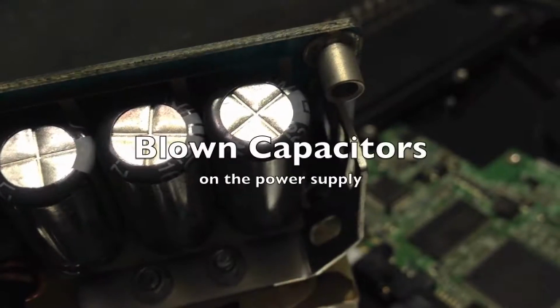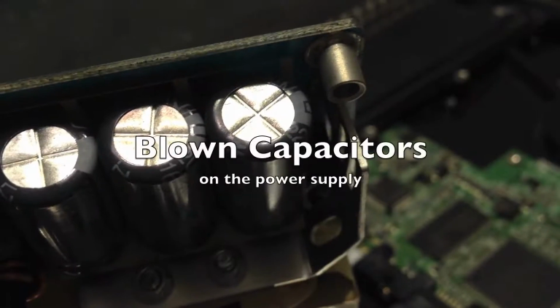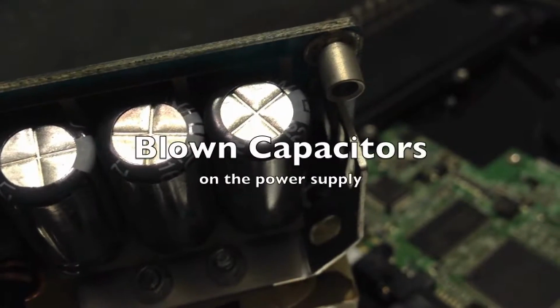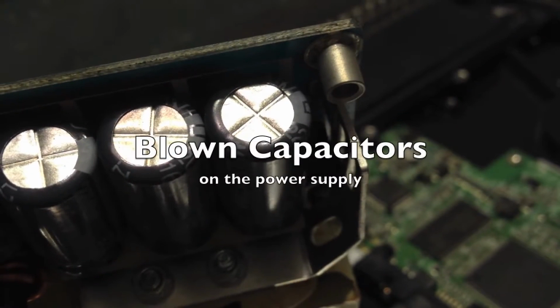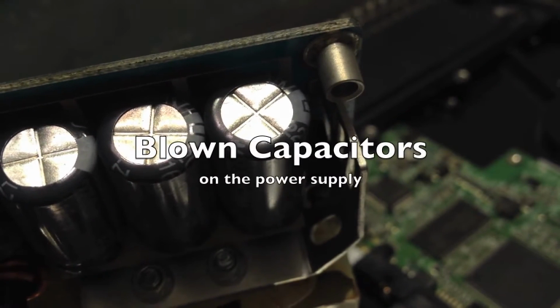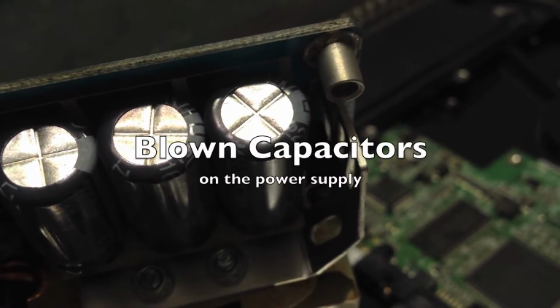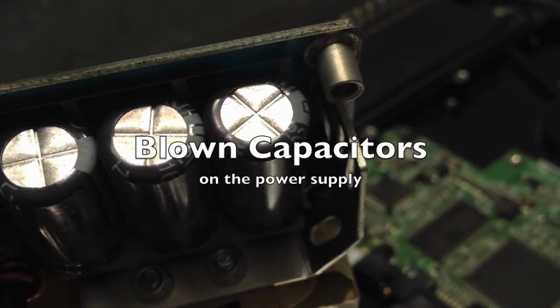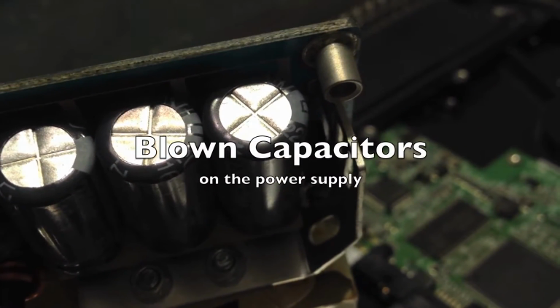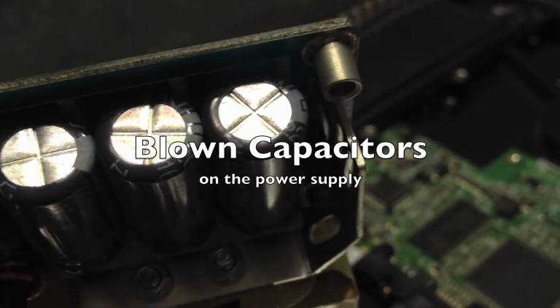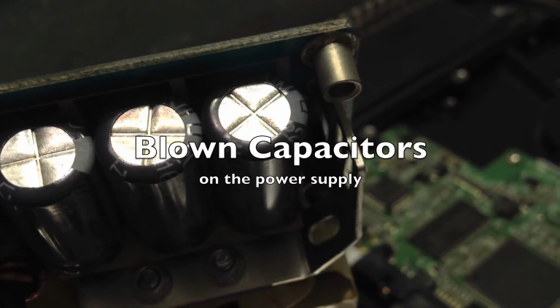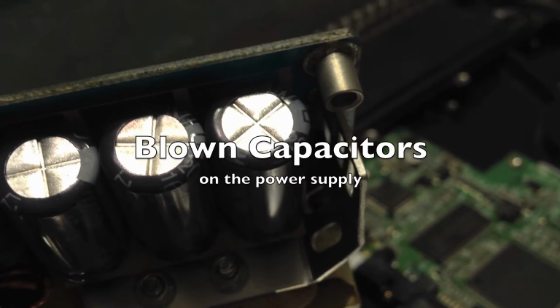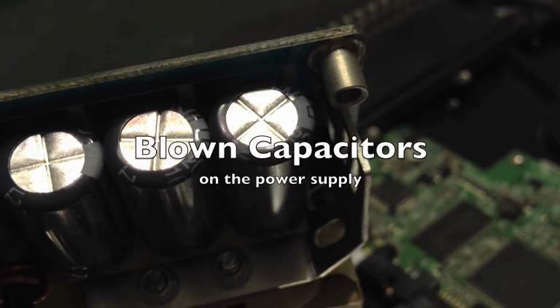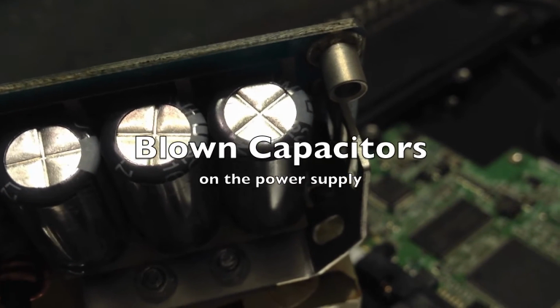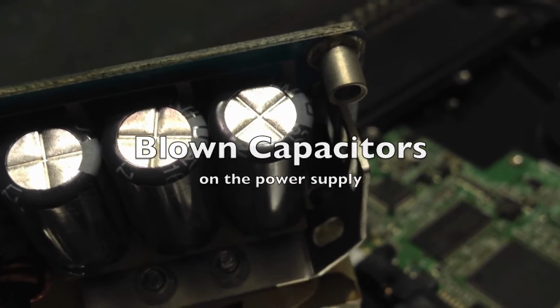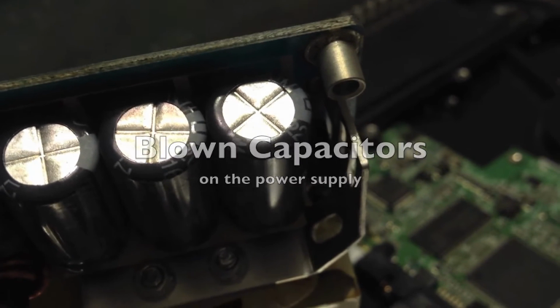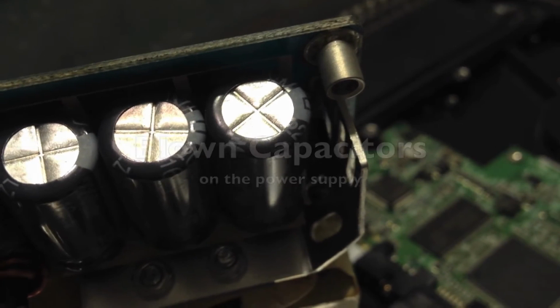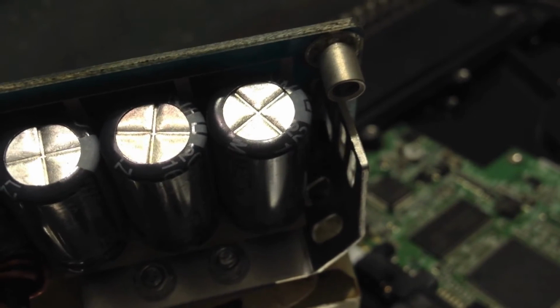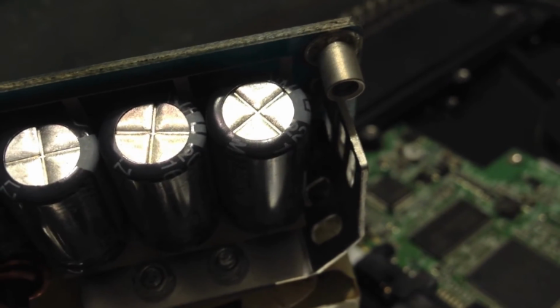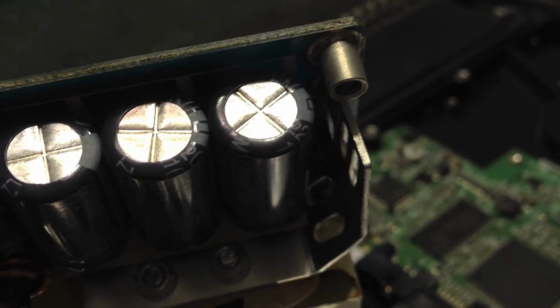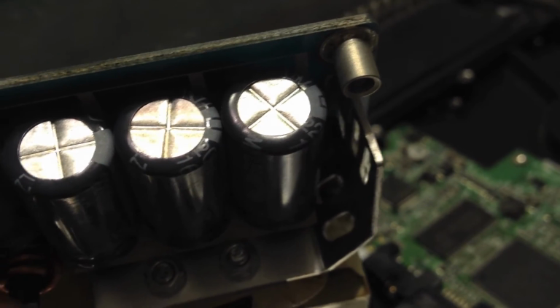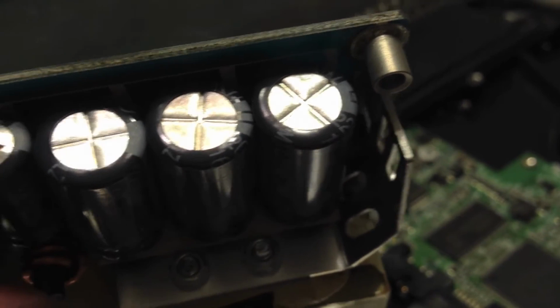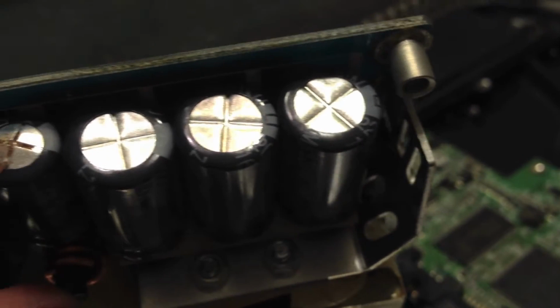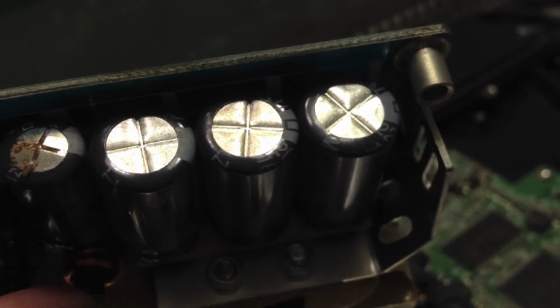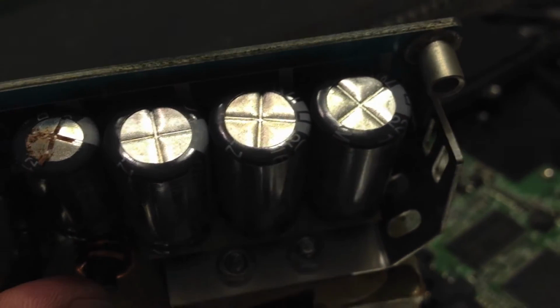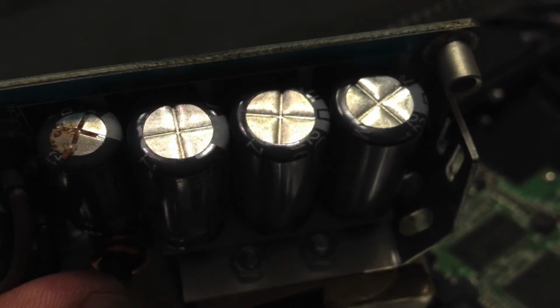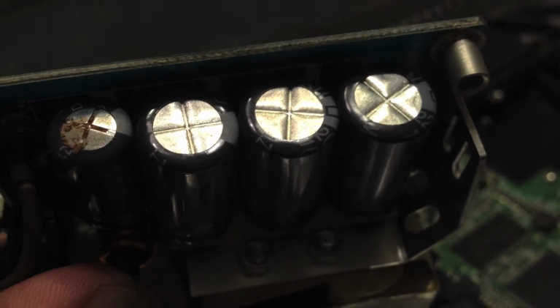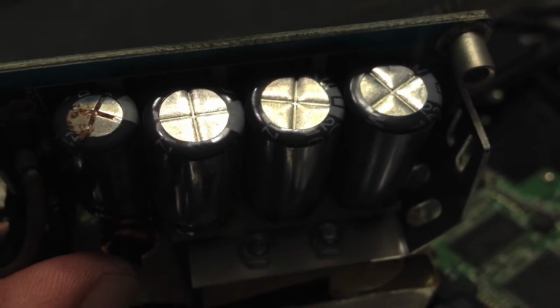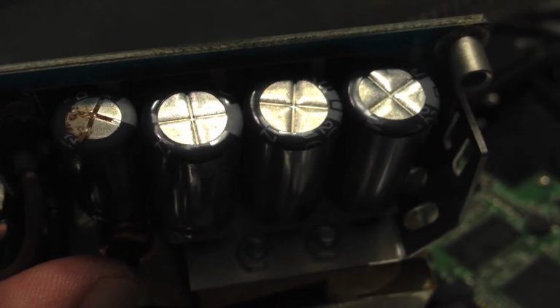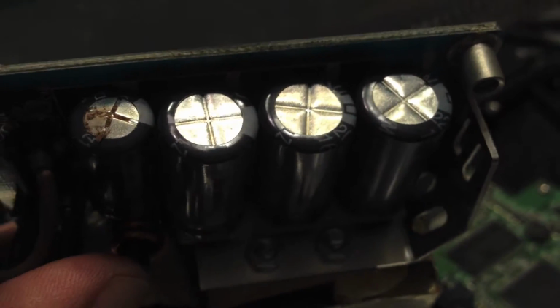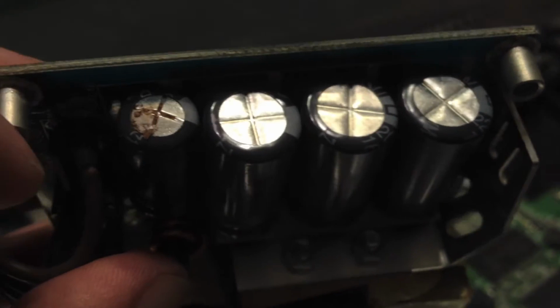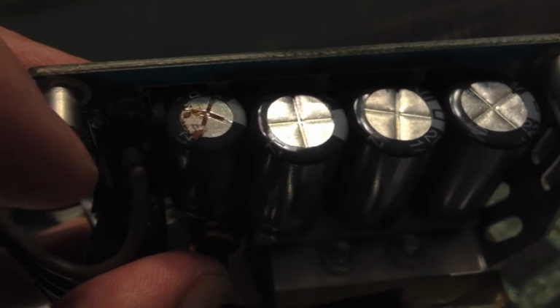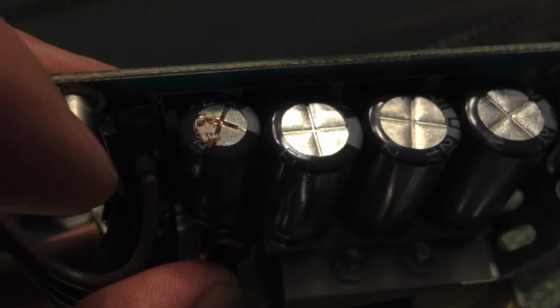Hello, this is what a normal capacitor looks like. Normal, popped.